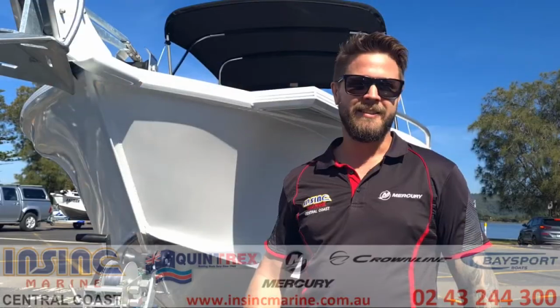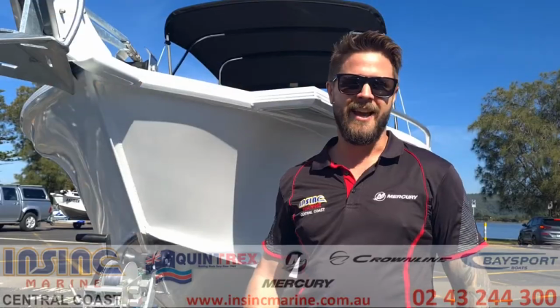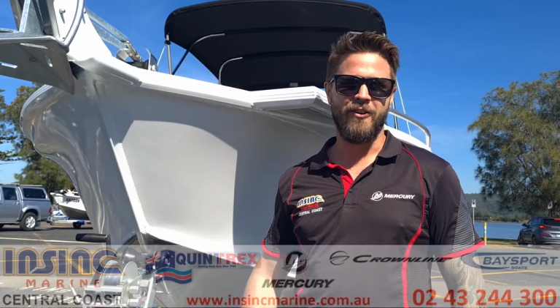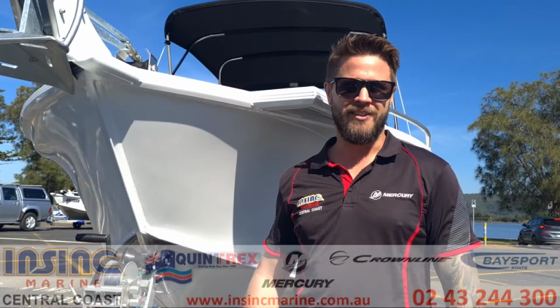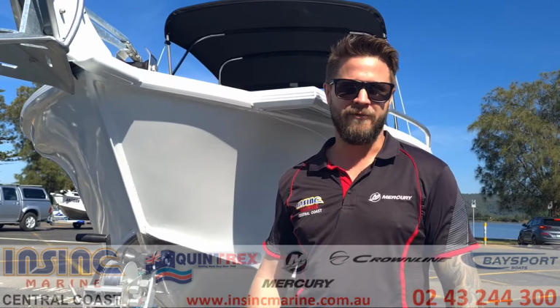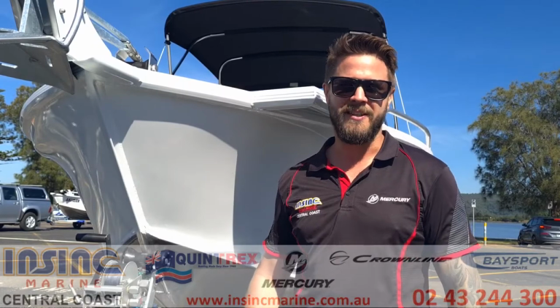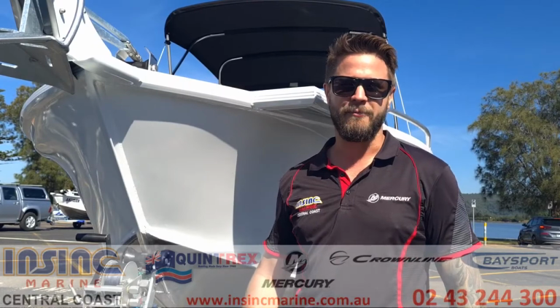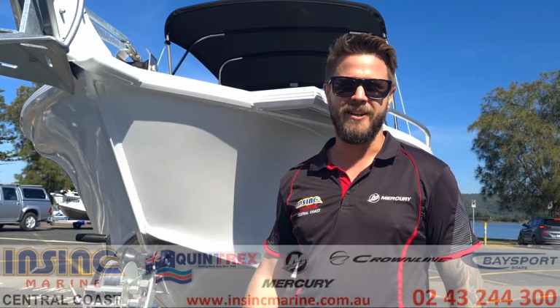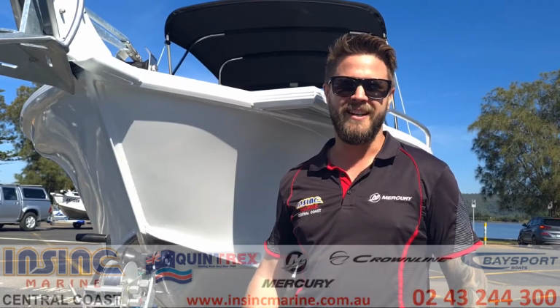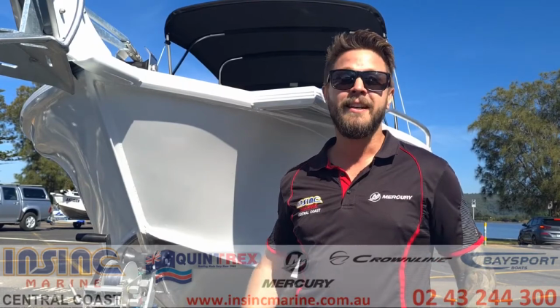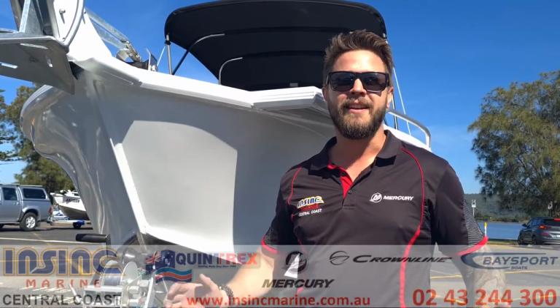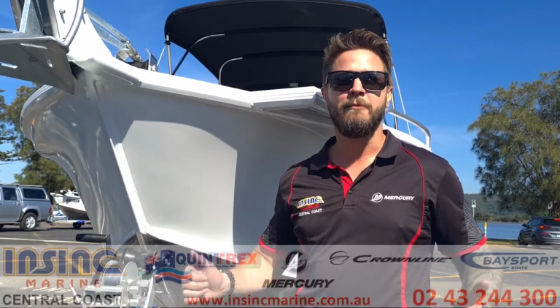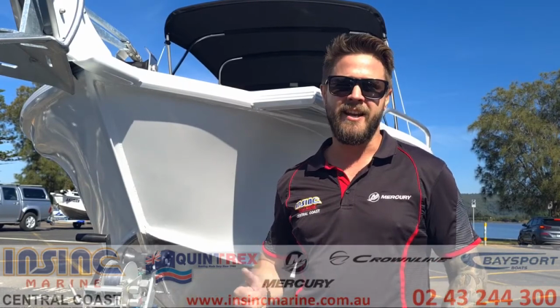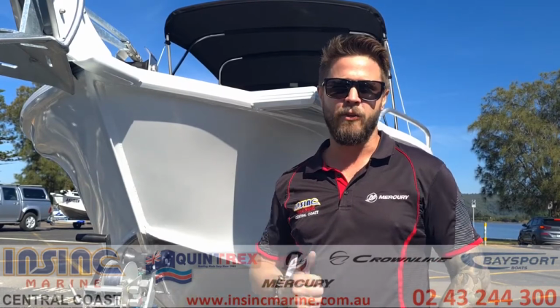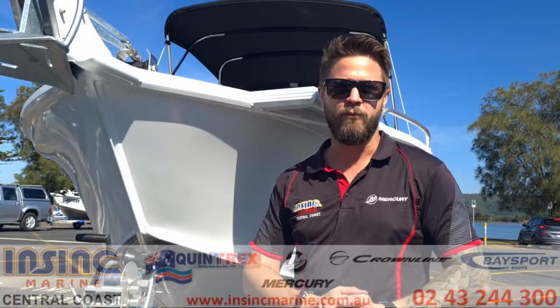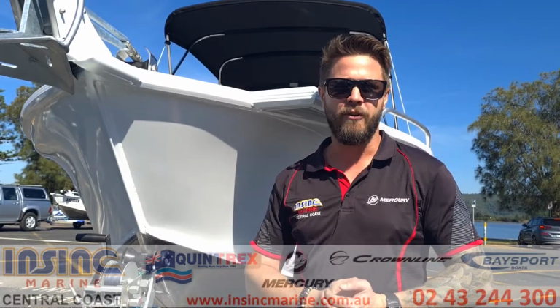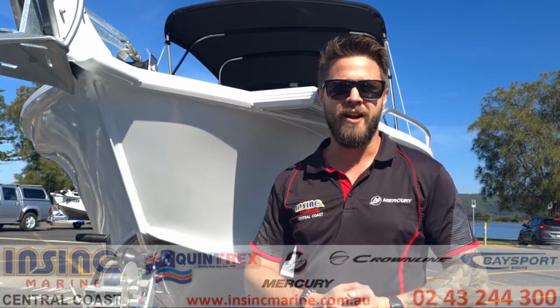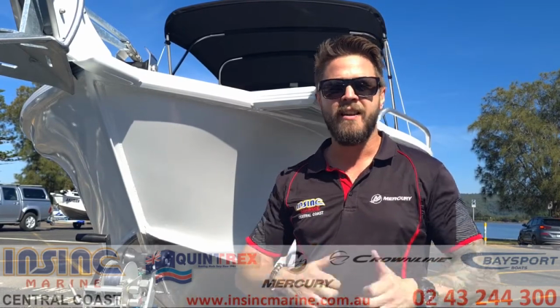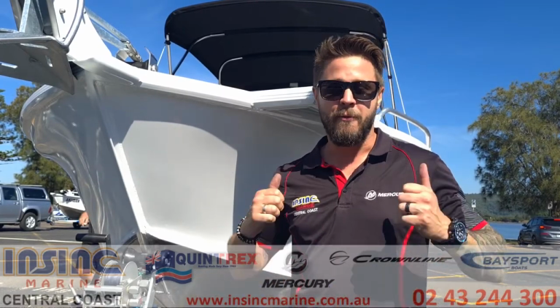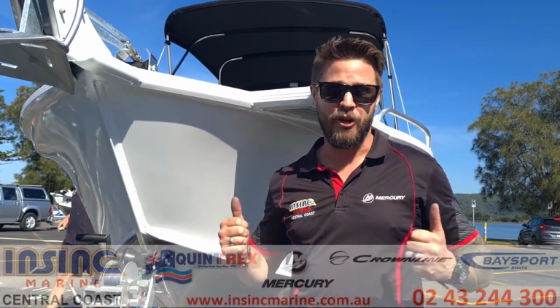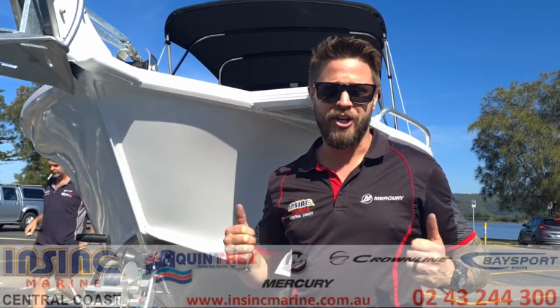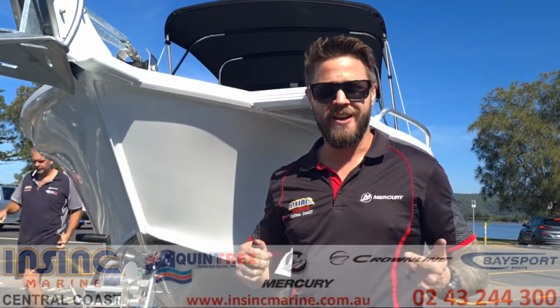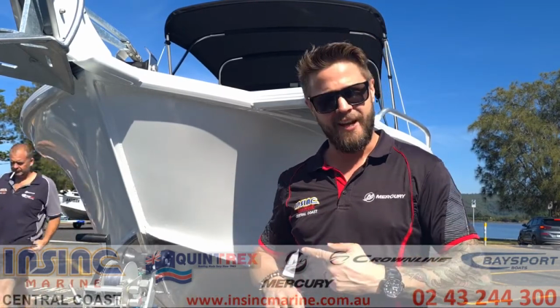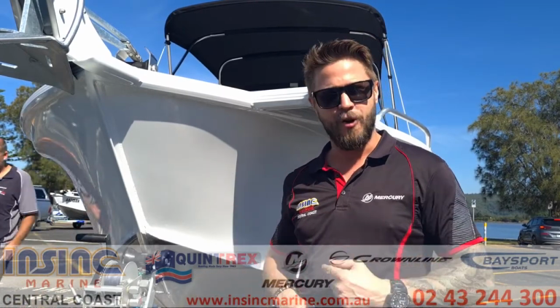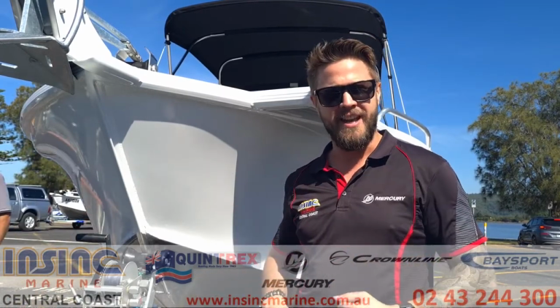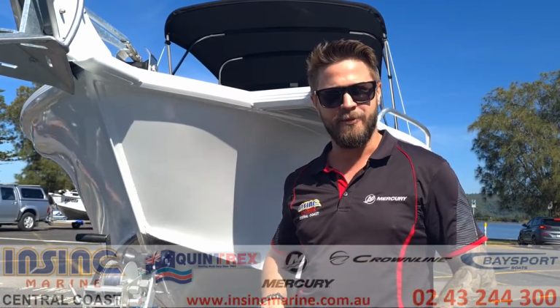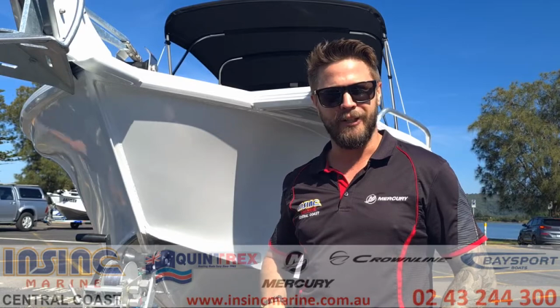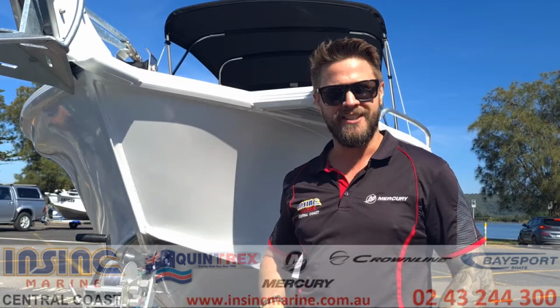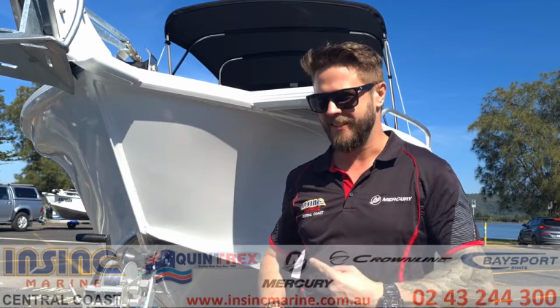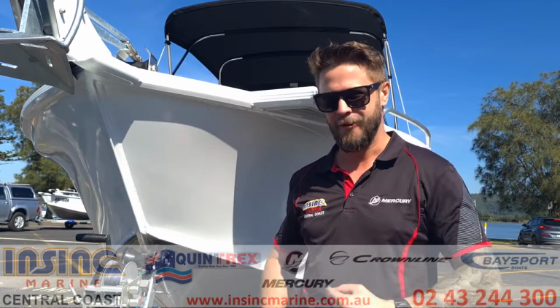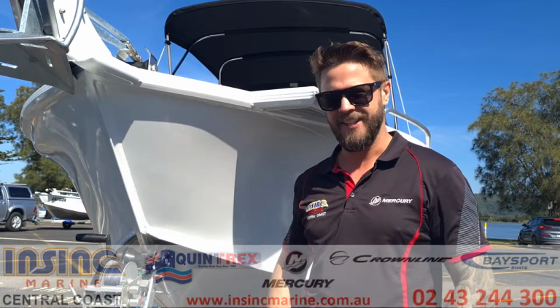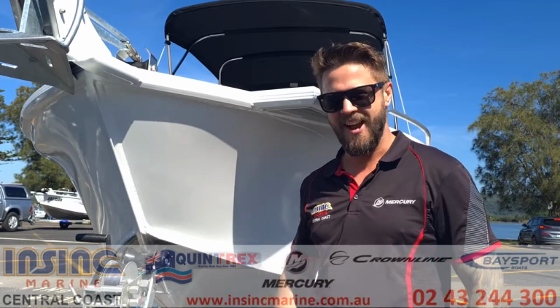Hey guys, Justin from InSync Marine here. Today we're down at Gosford Waterfront and we're going to show you how to work a catch and release. Come on, let's go.